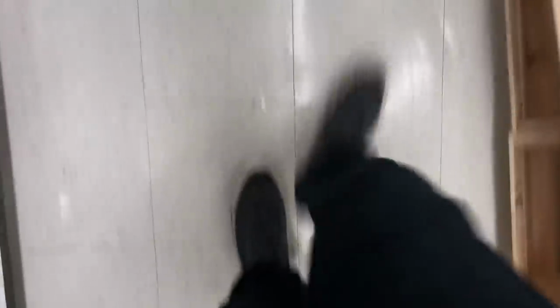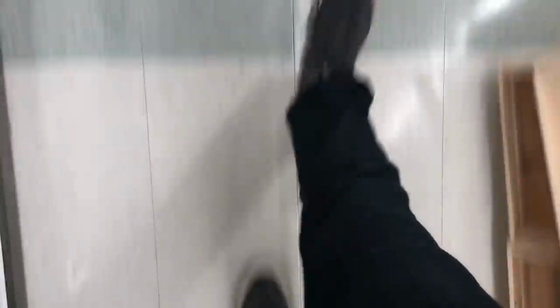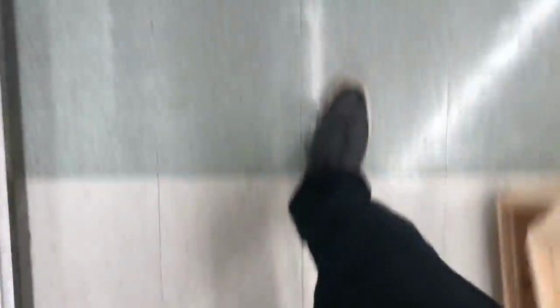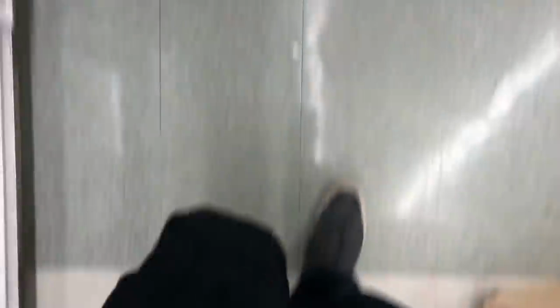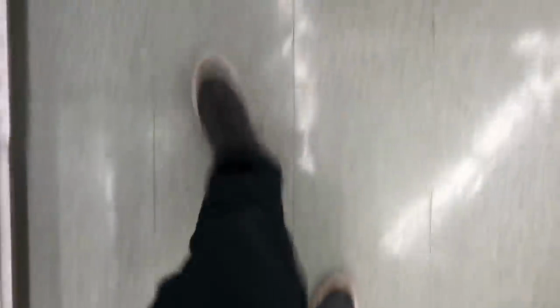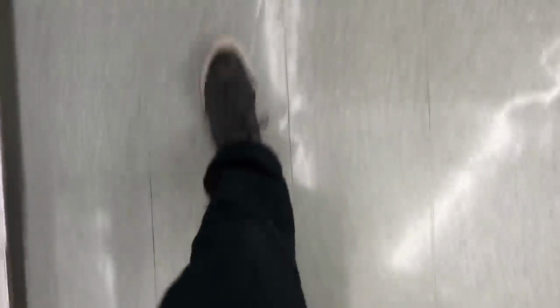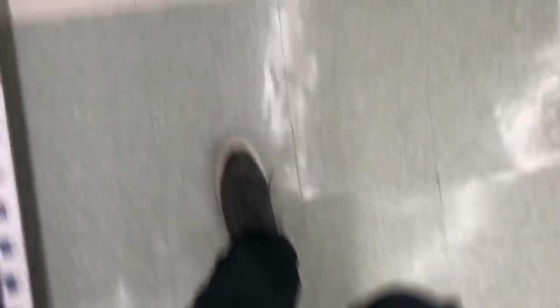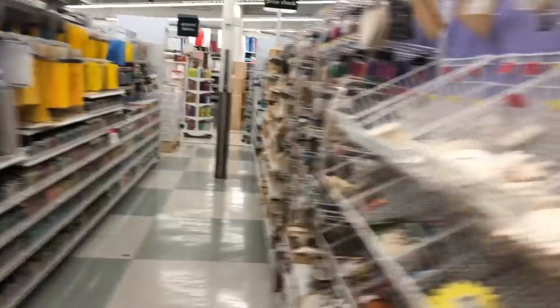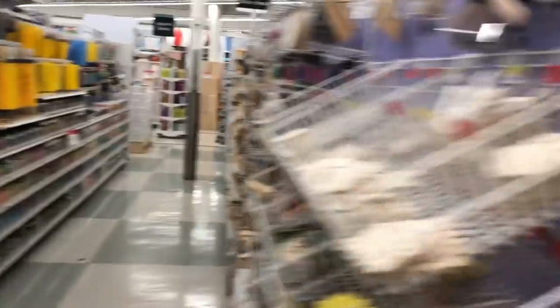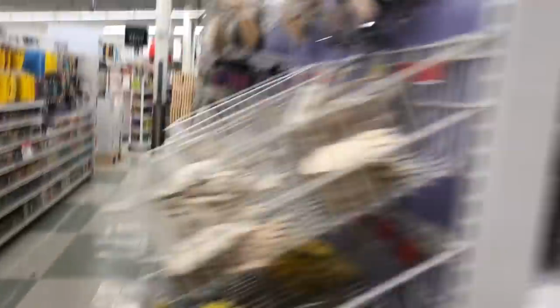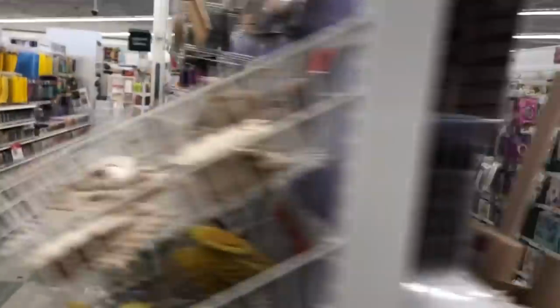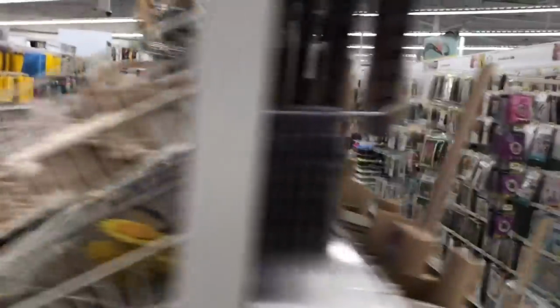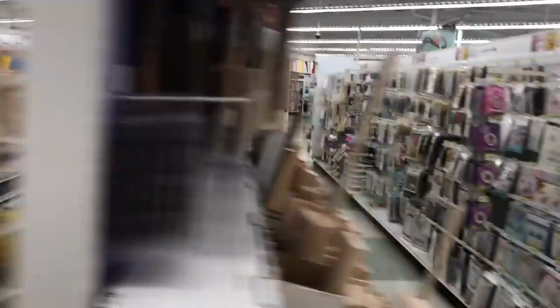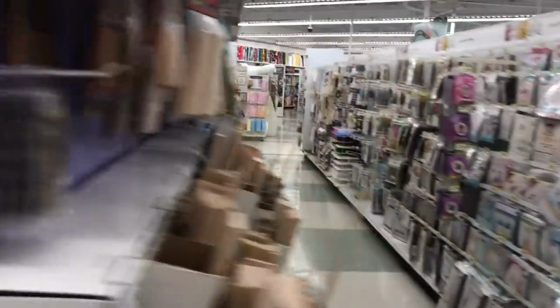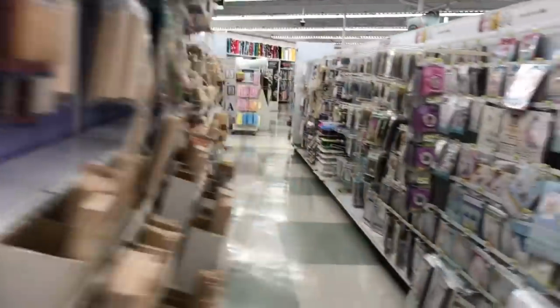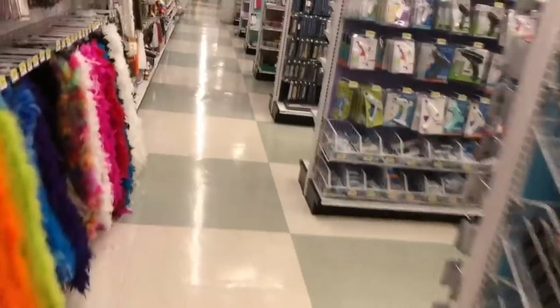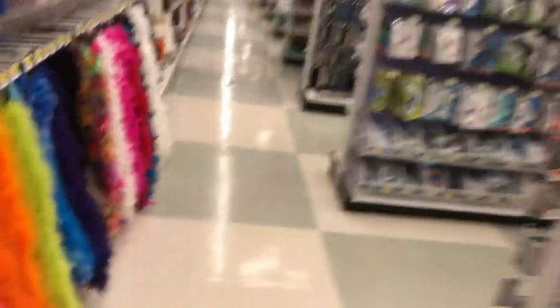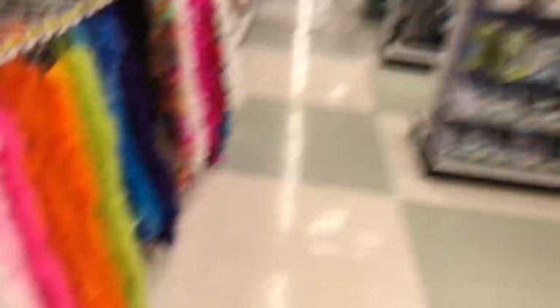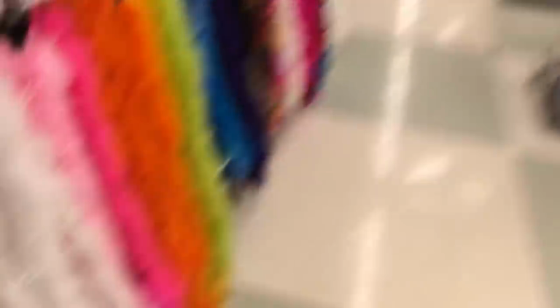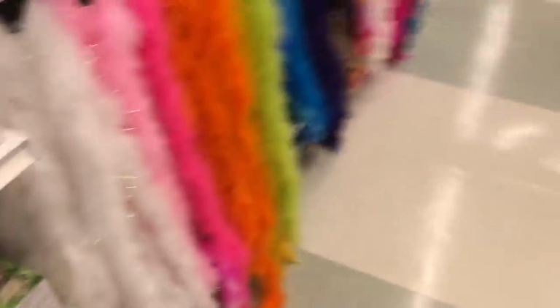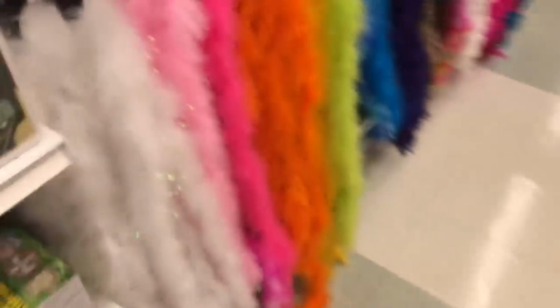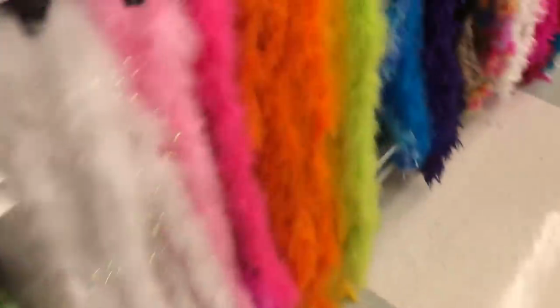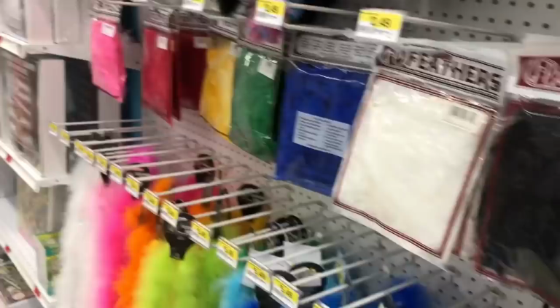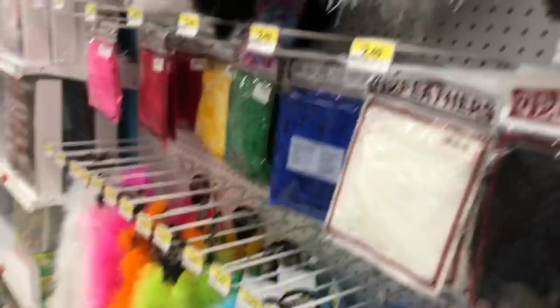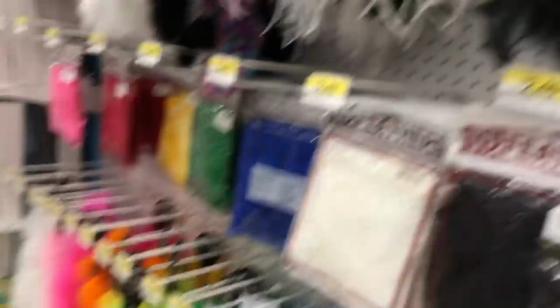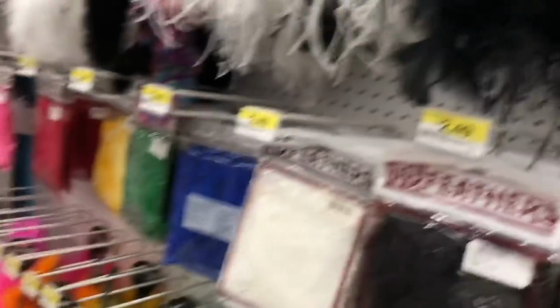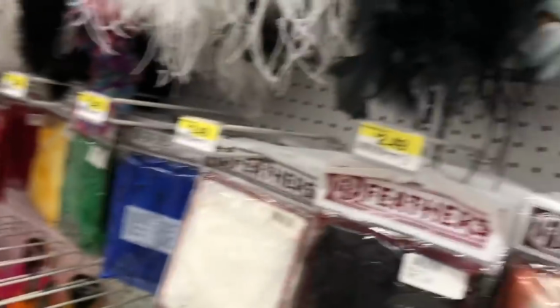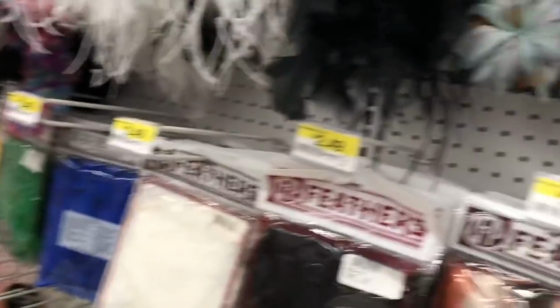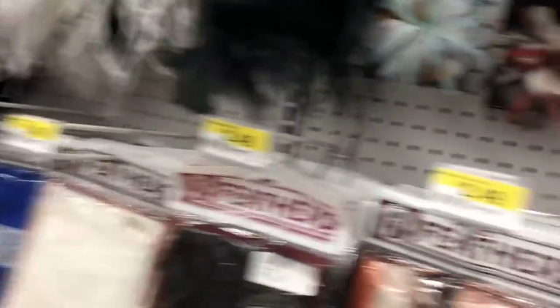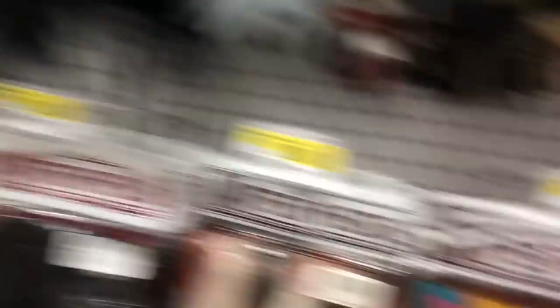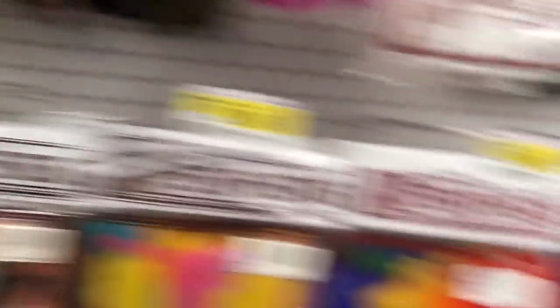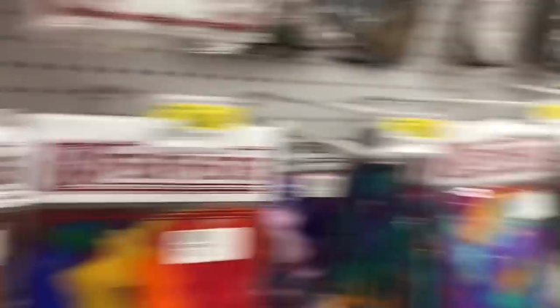Alright, things we need: glue, balloons, and feathers. Holy f***ing feathers.